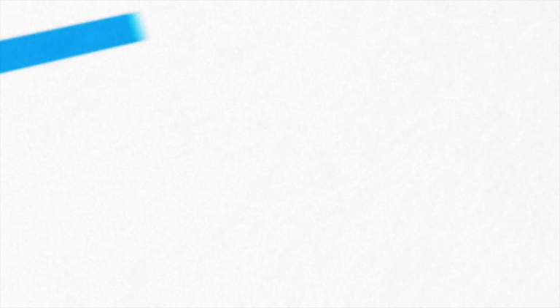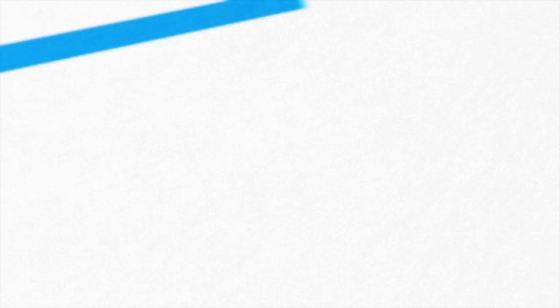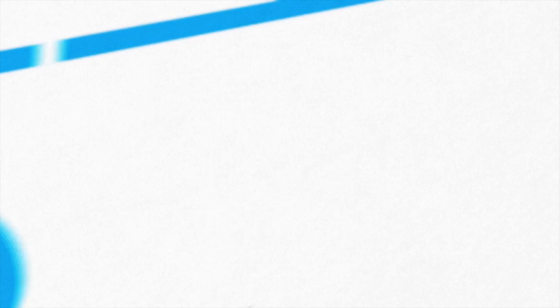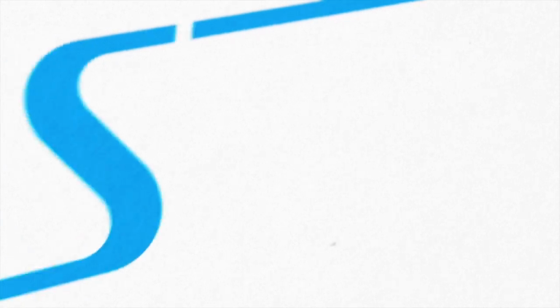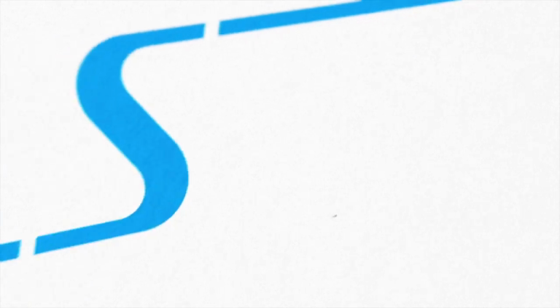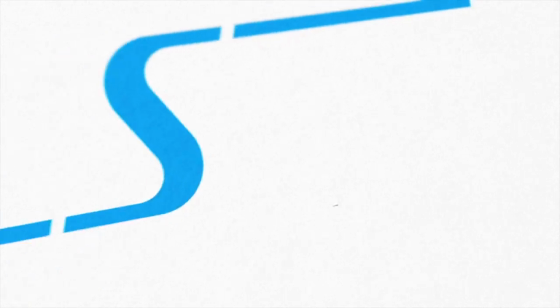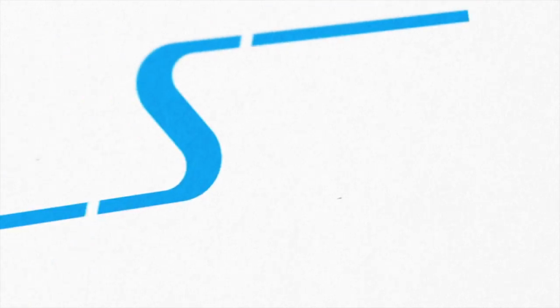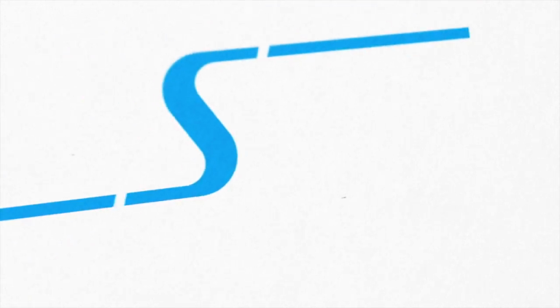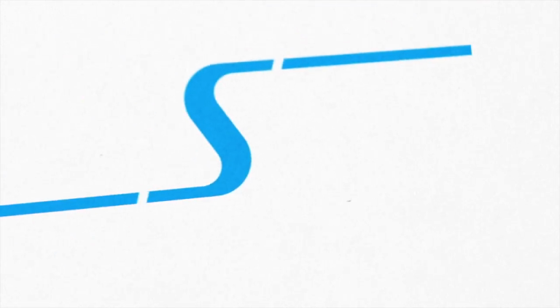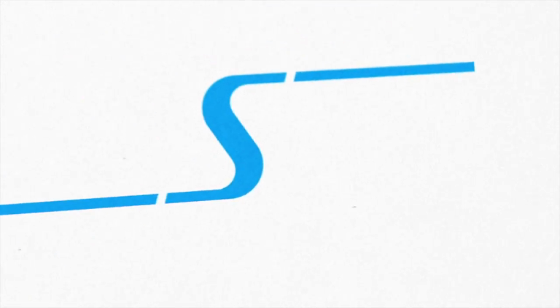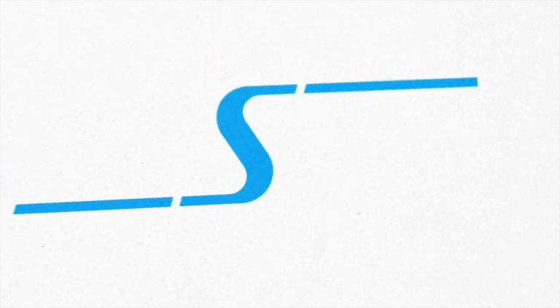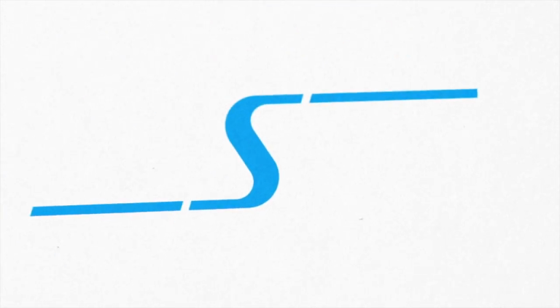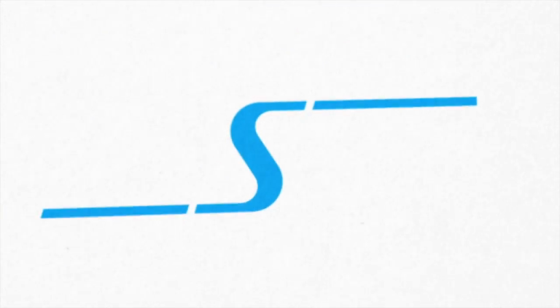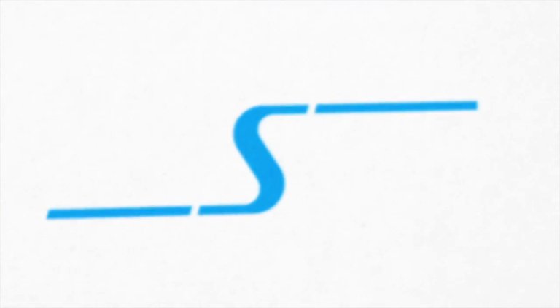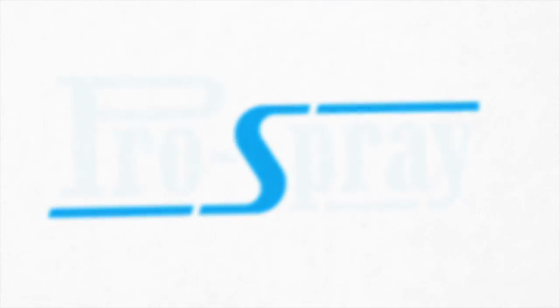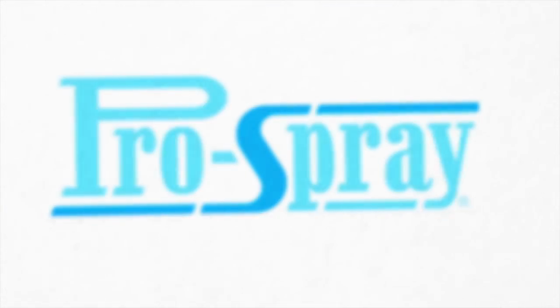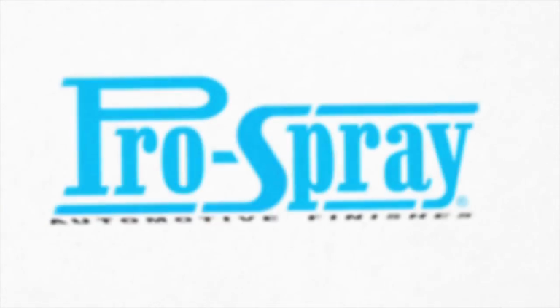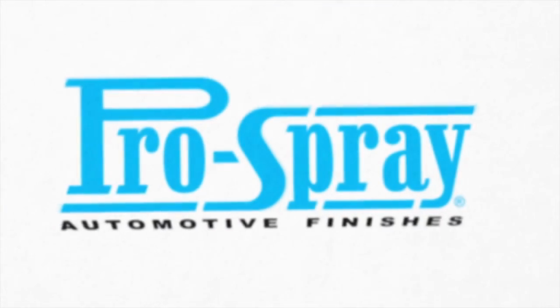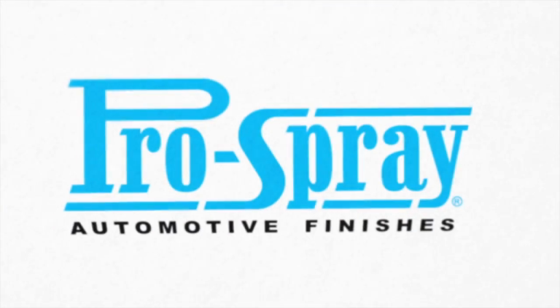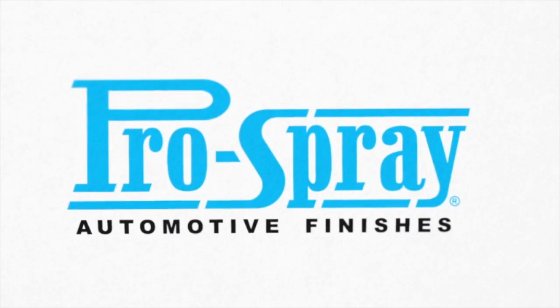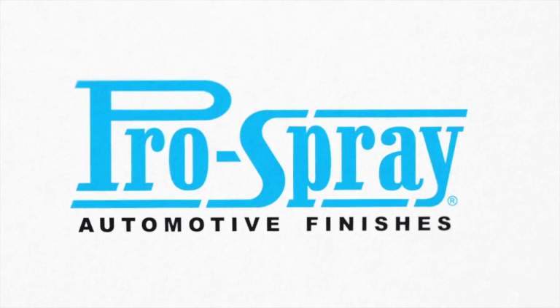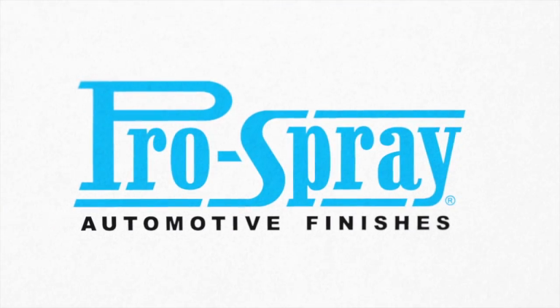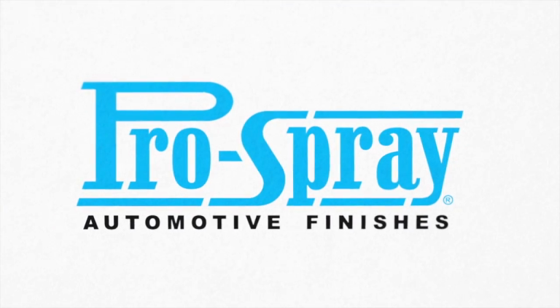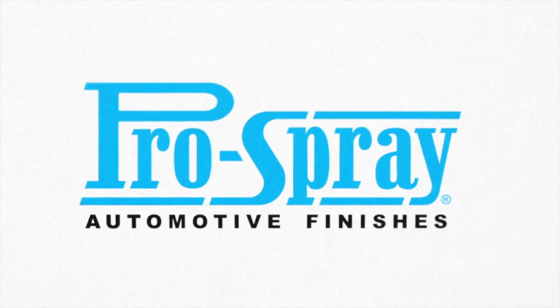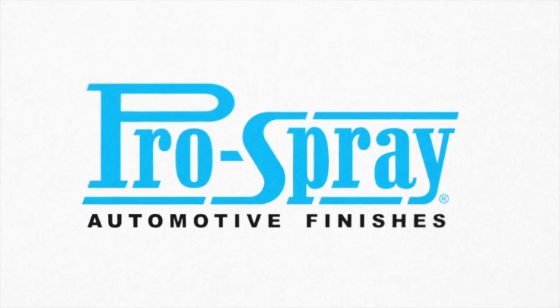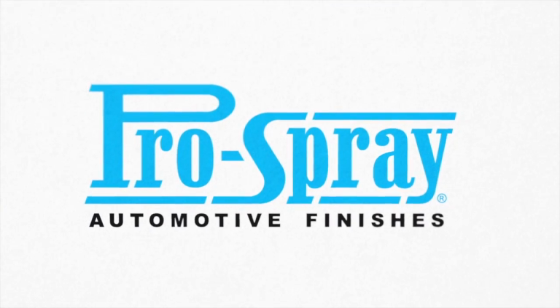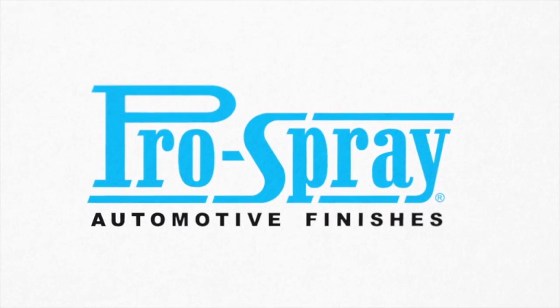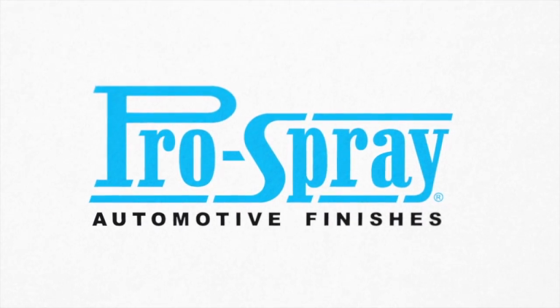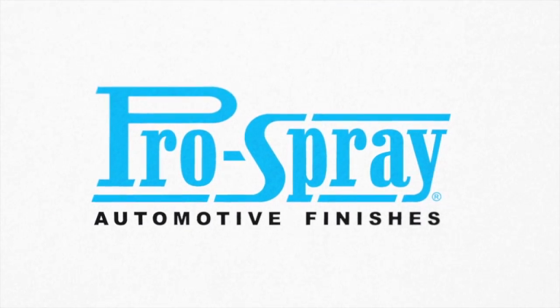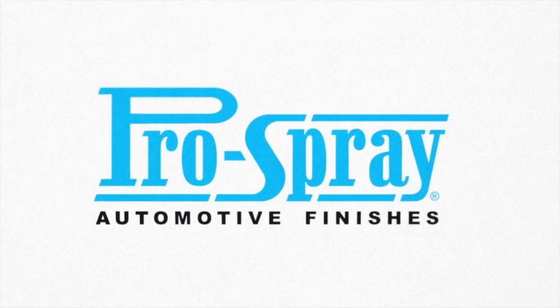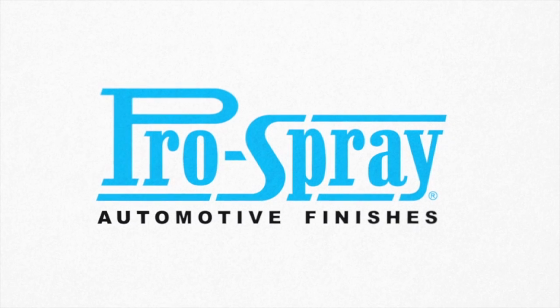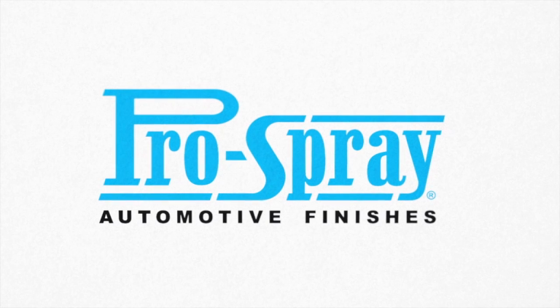For more tips, visit us at ProSprayFinishes.com or see us on Facebook.